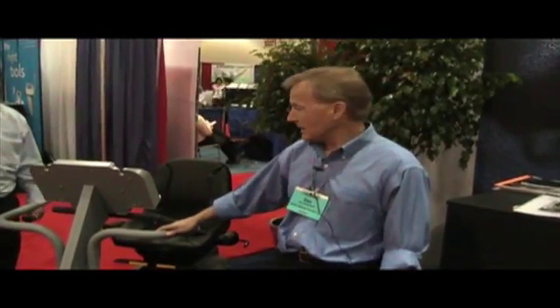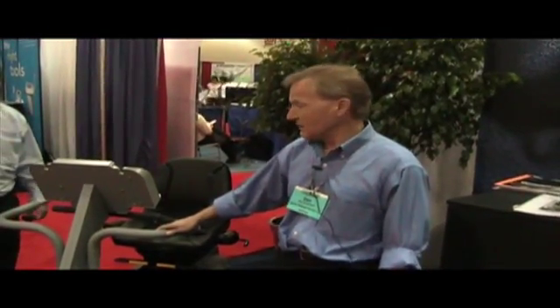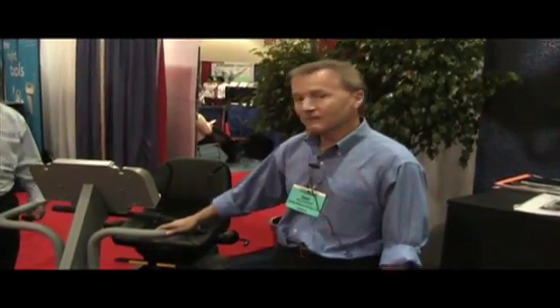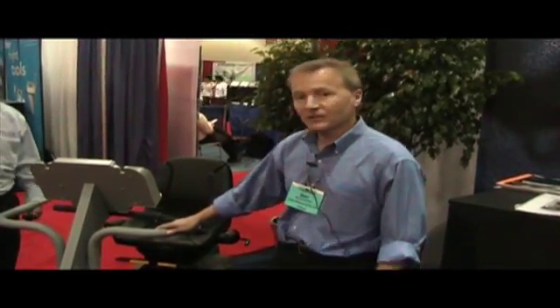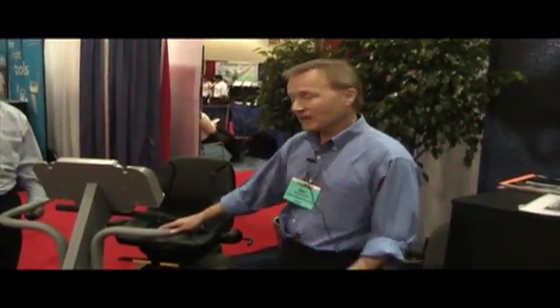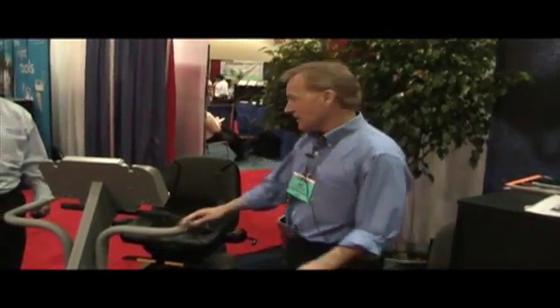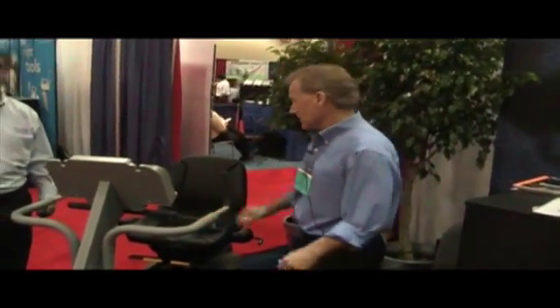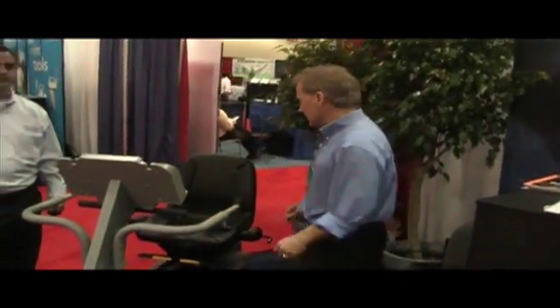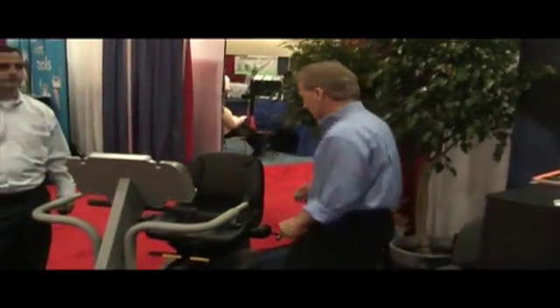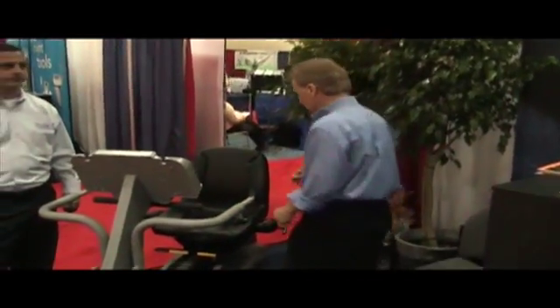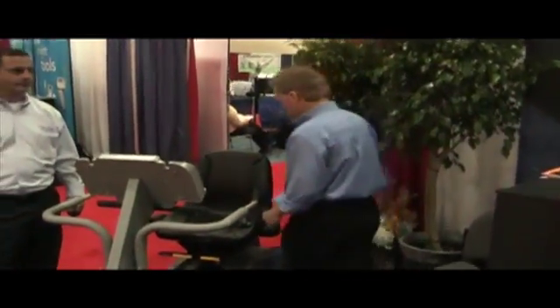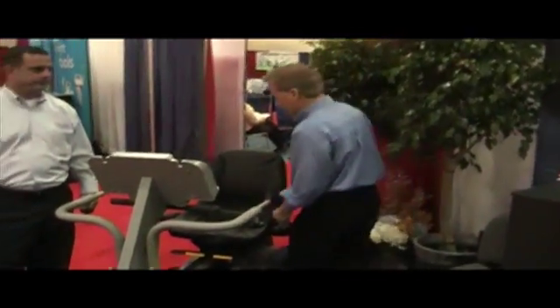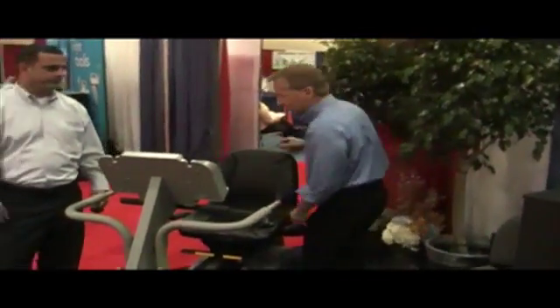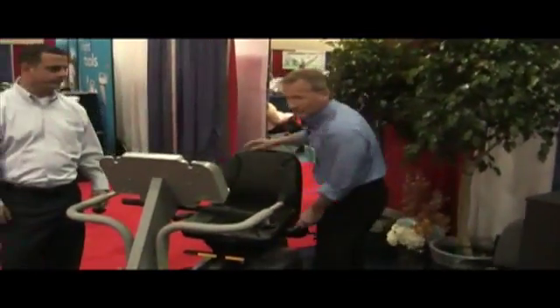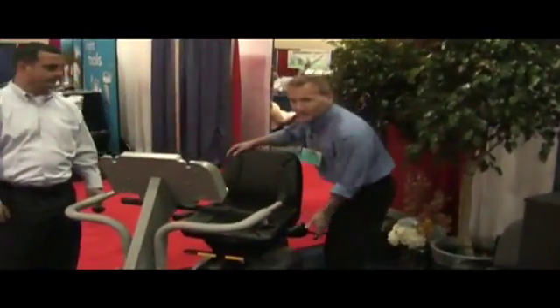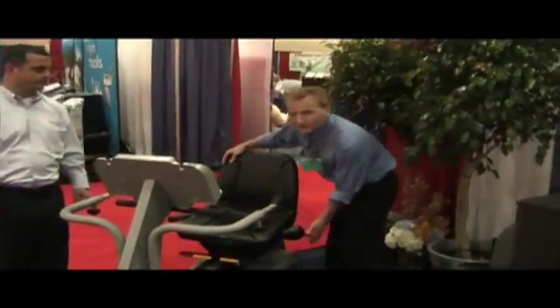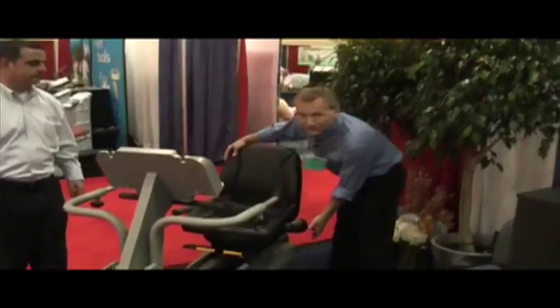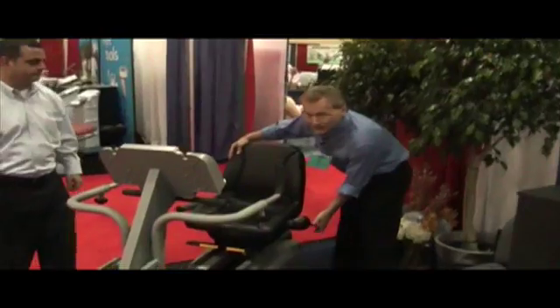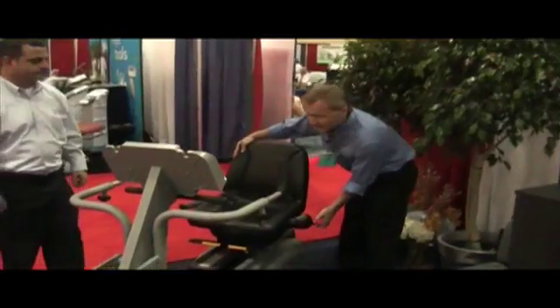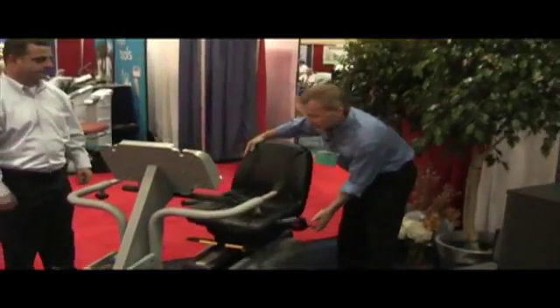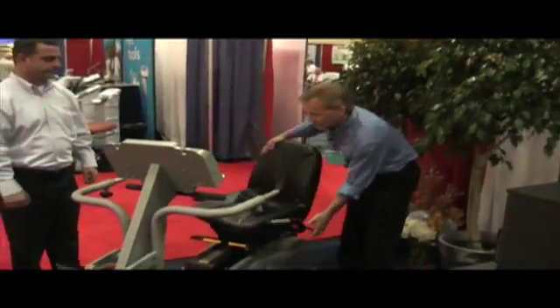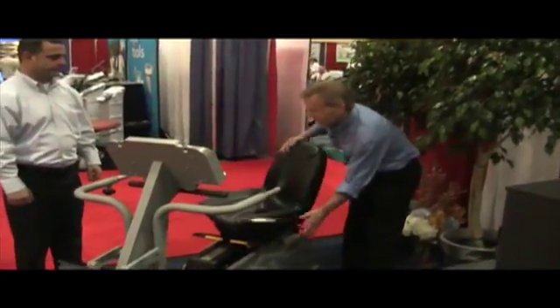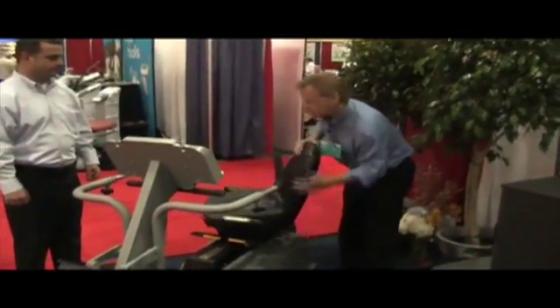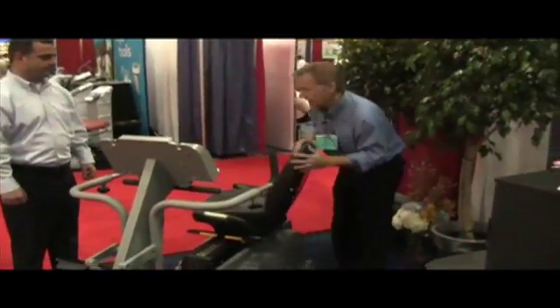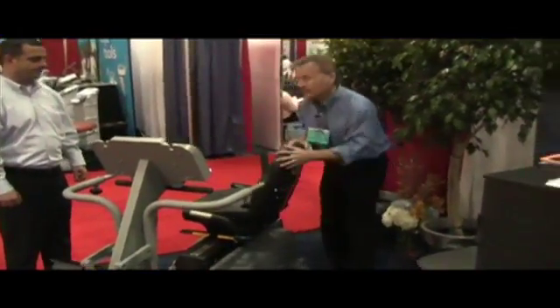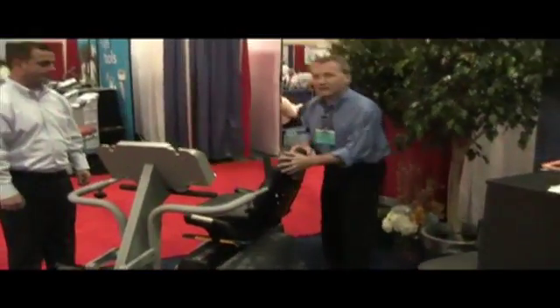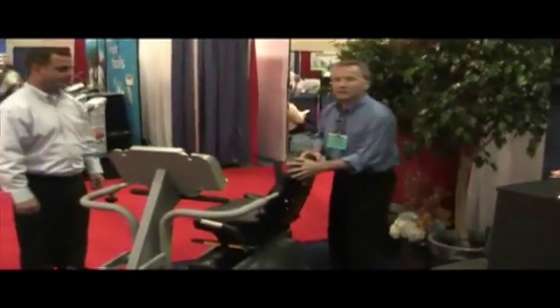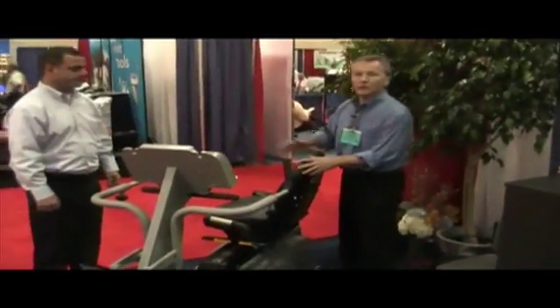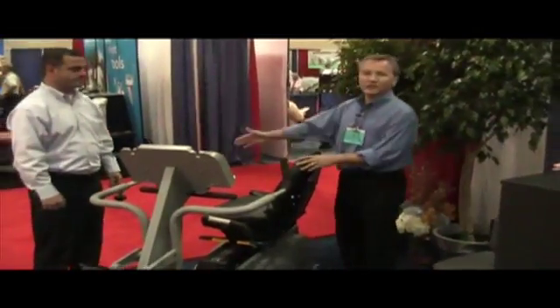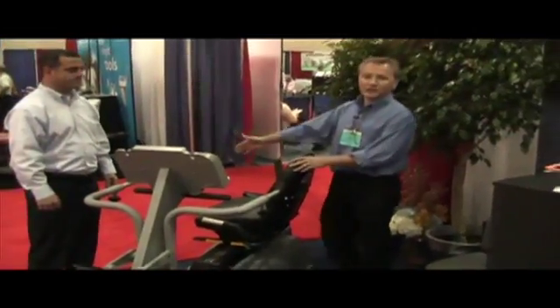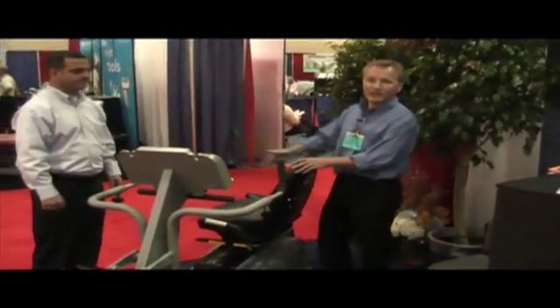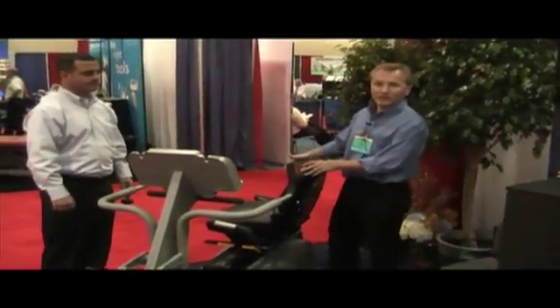We have a nice rotating seat so it's very easy for the patient to get in and out and do a wheelchair transfer.